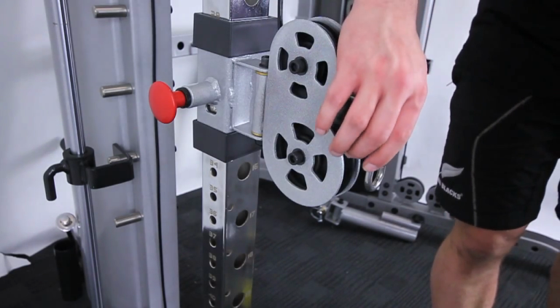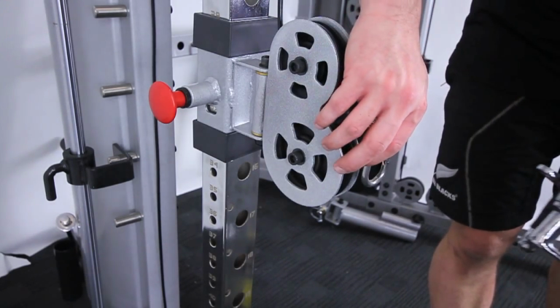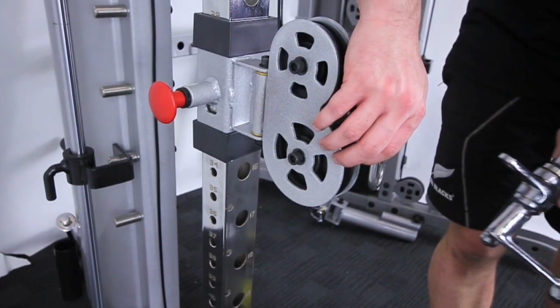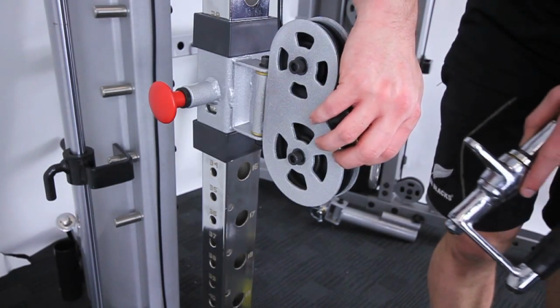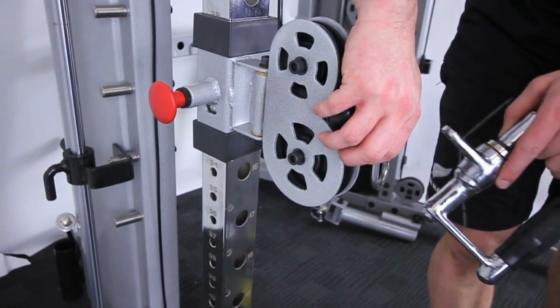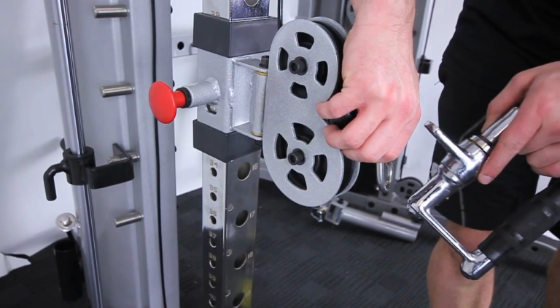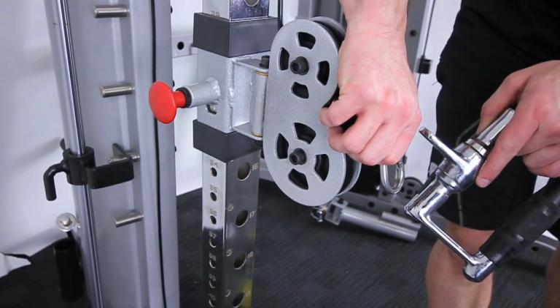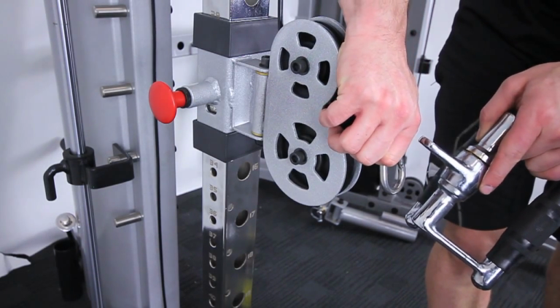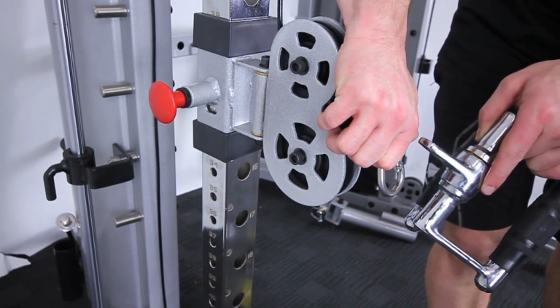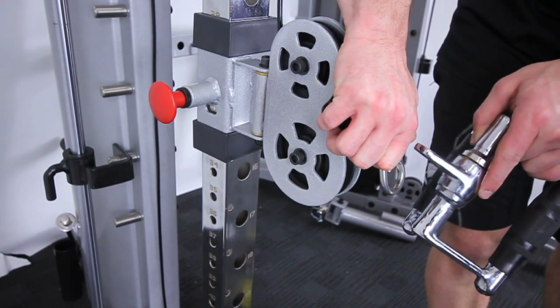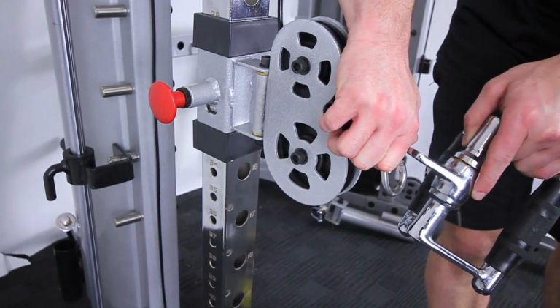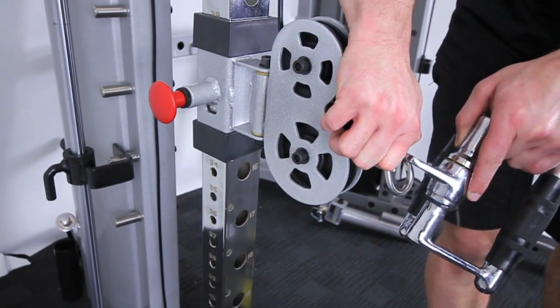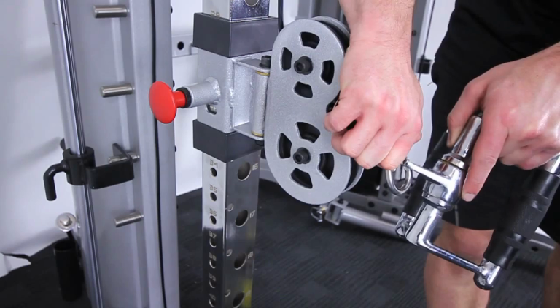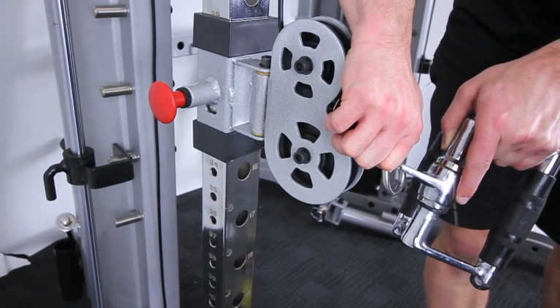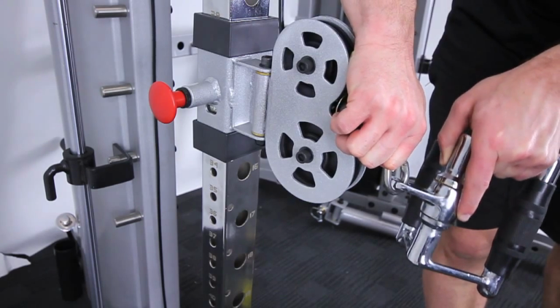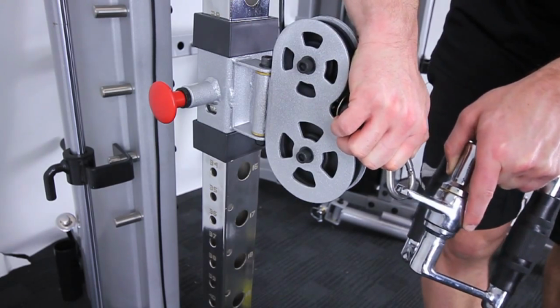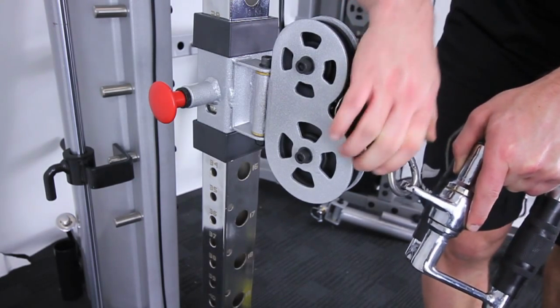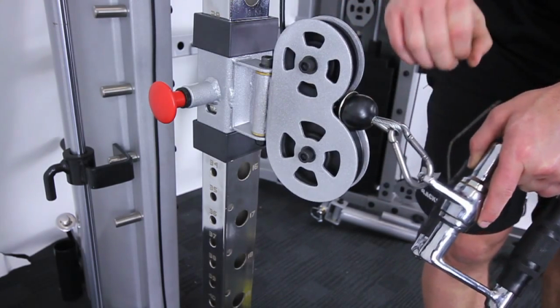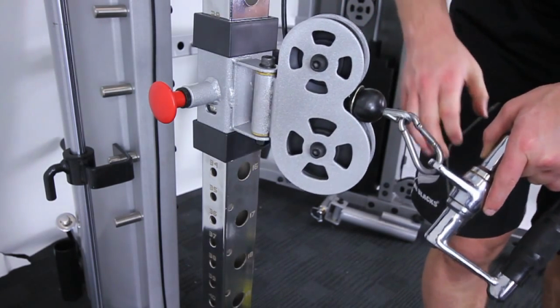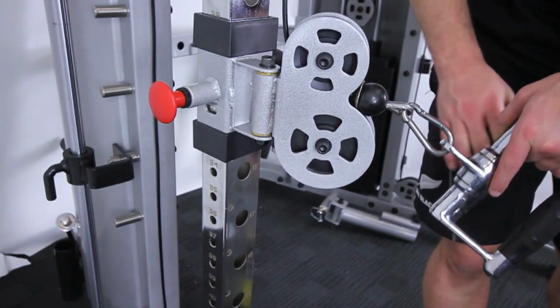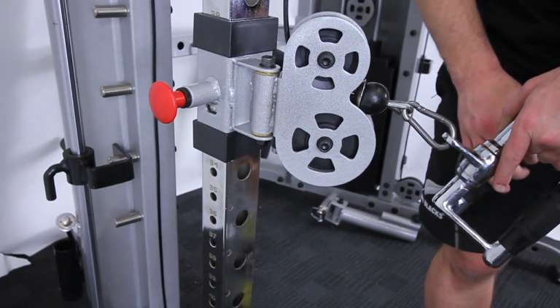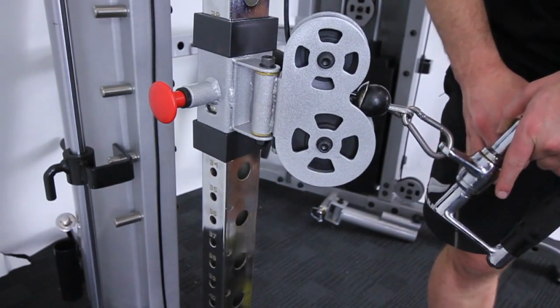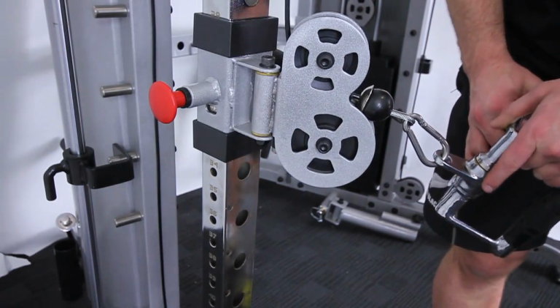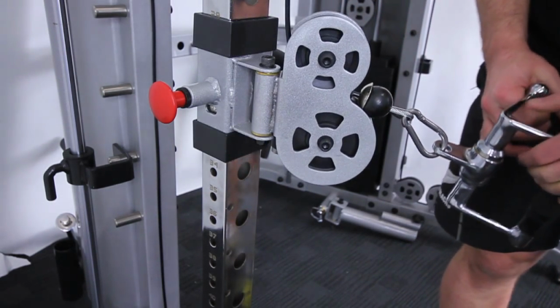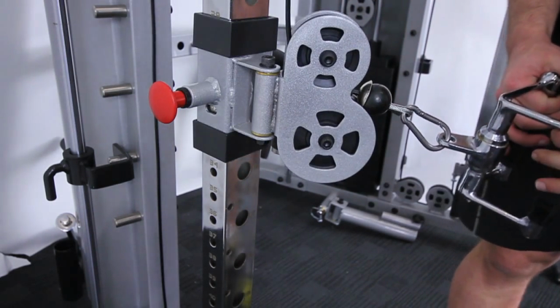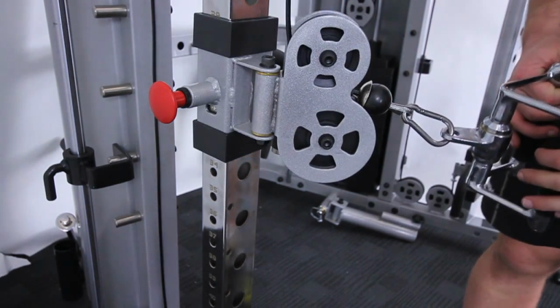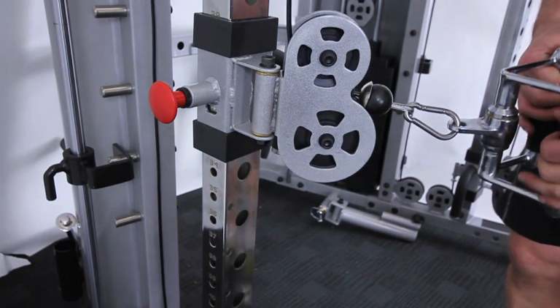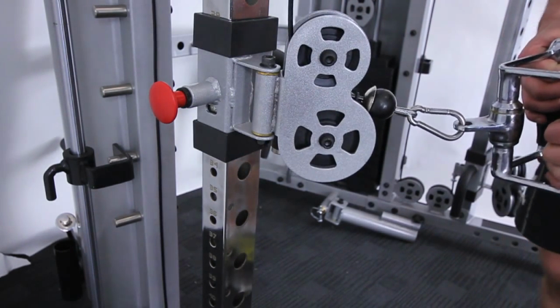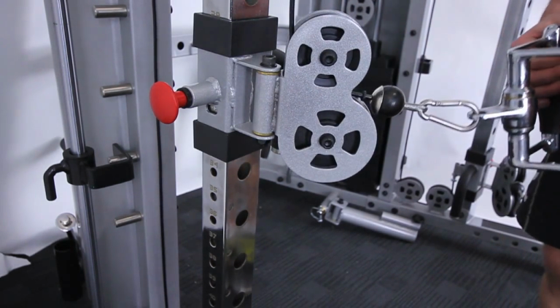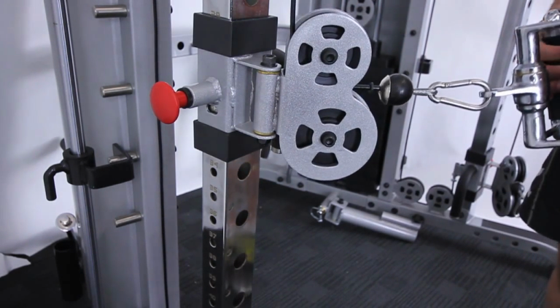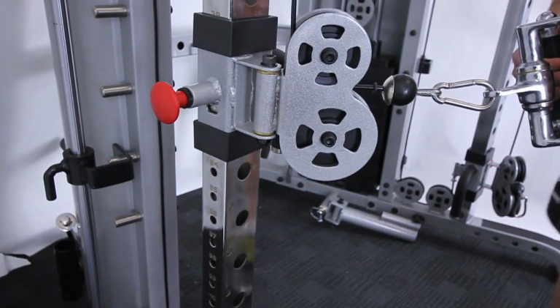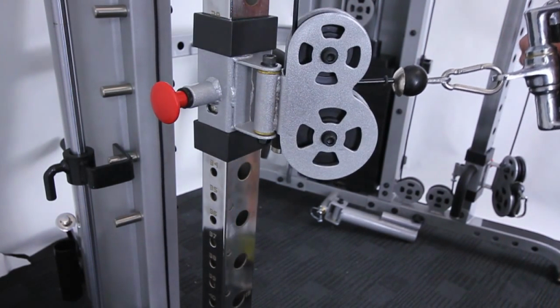Attach the close grip V handle and bring in the bench — it's all set up for seated rows.